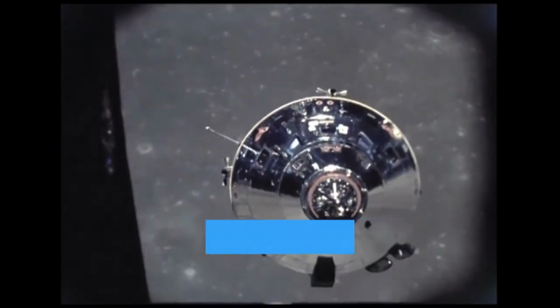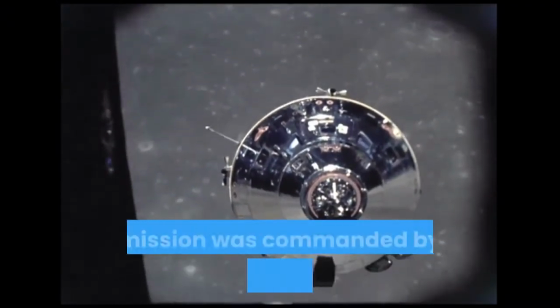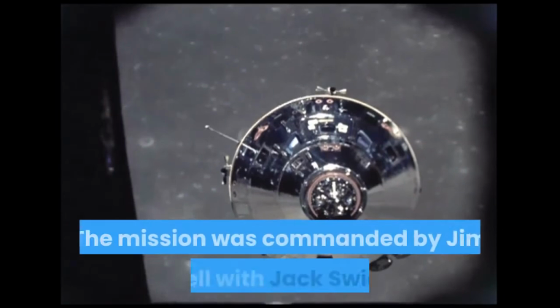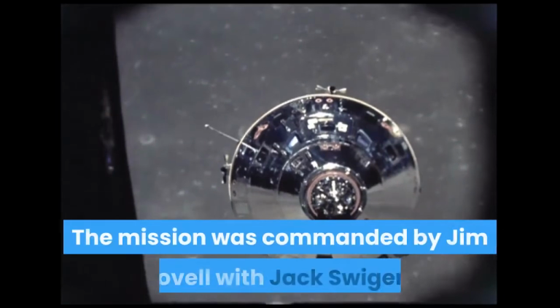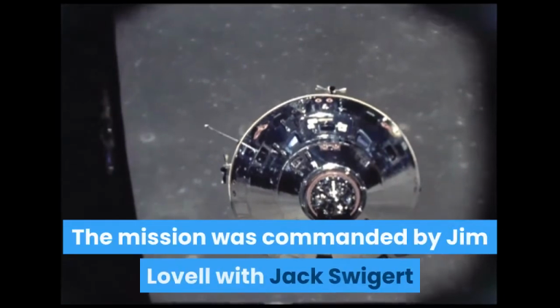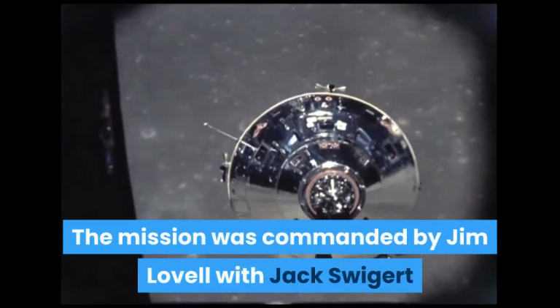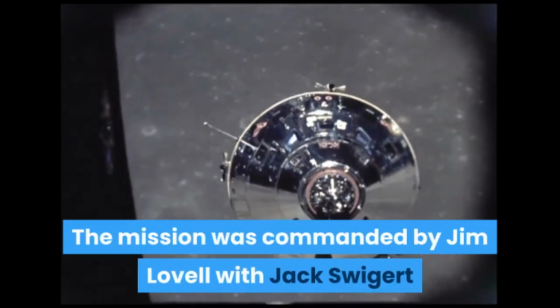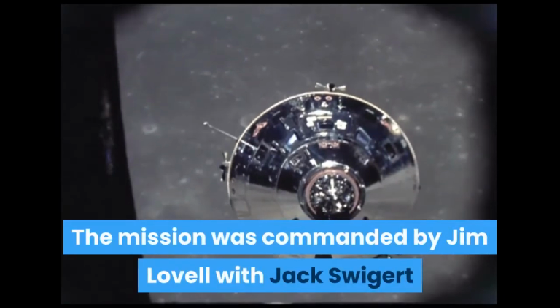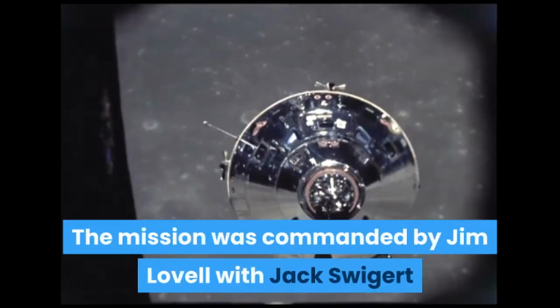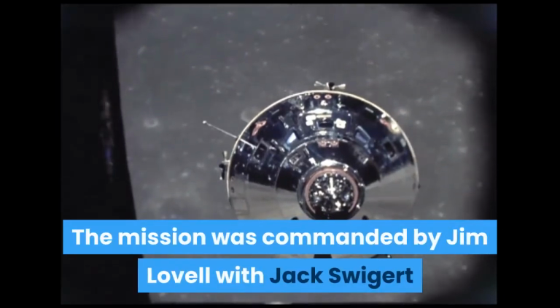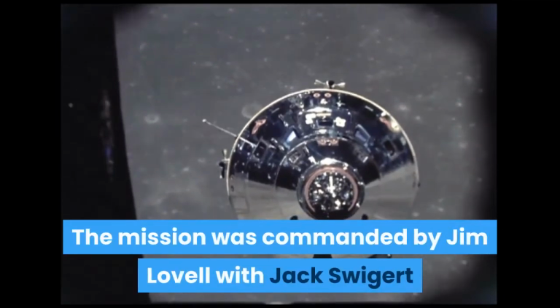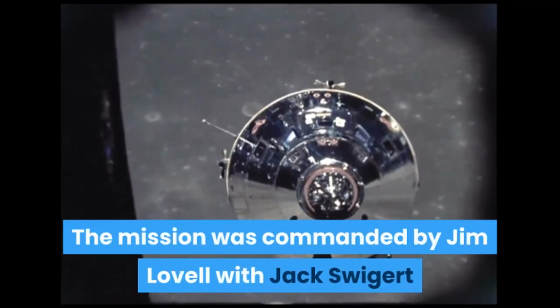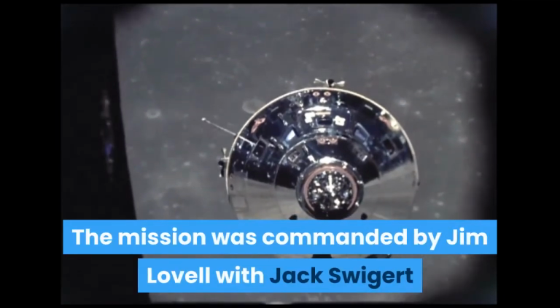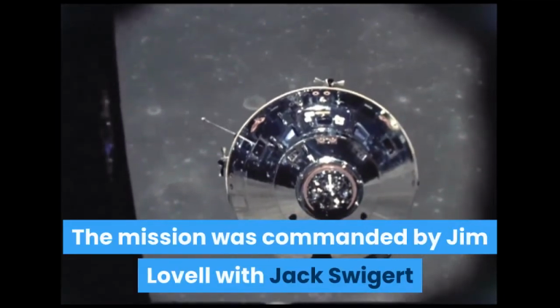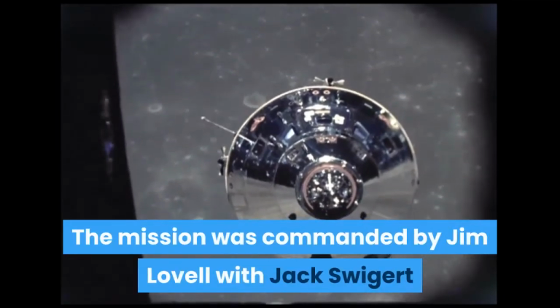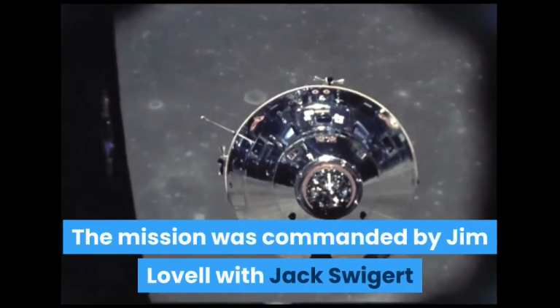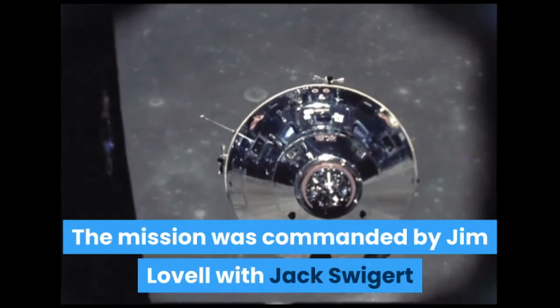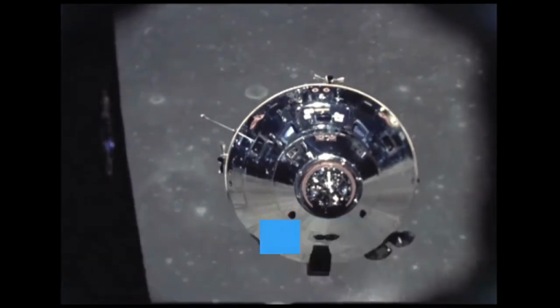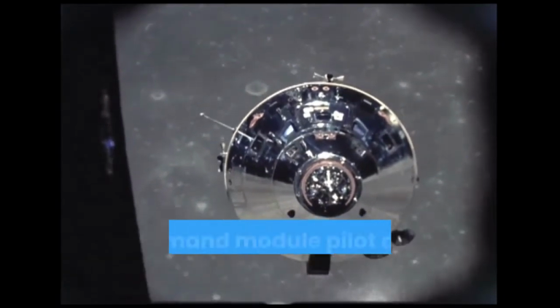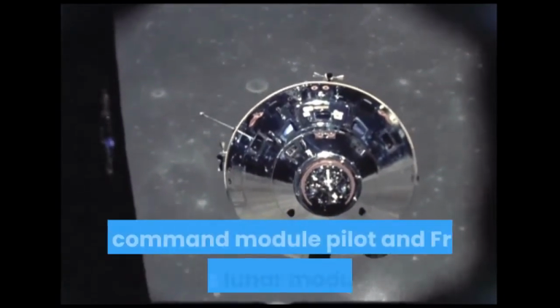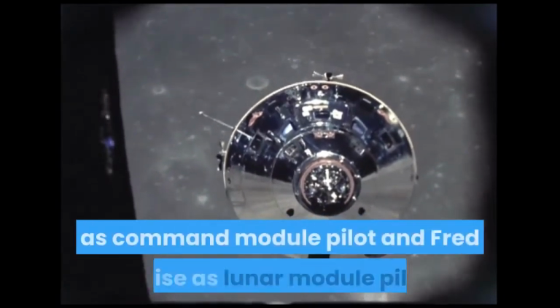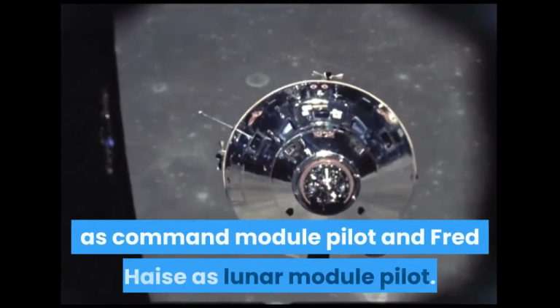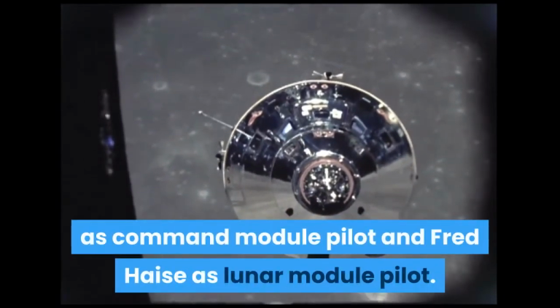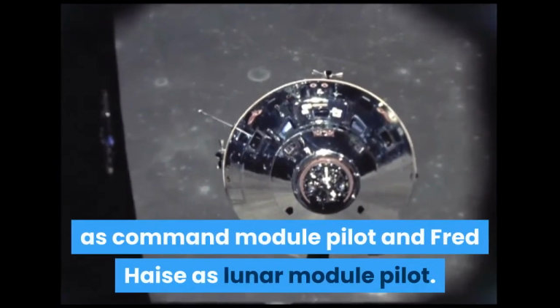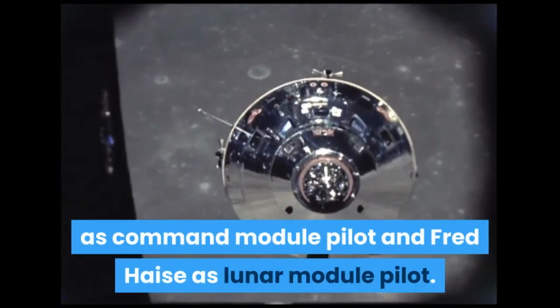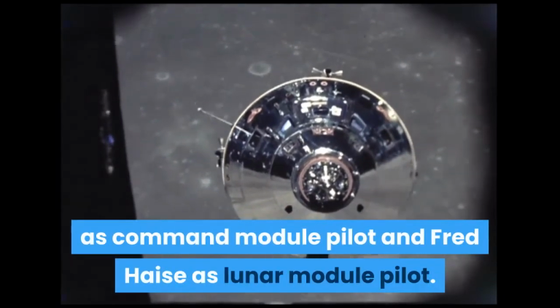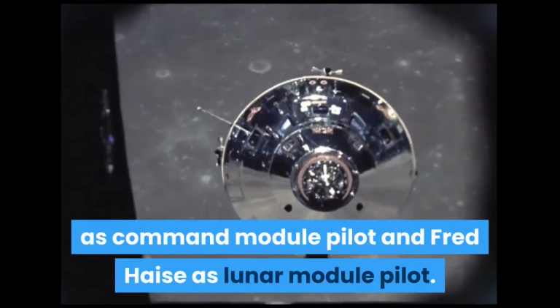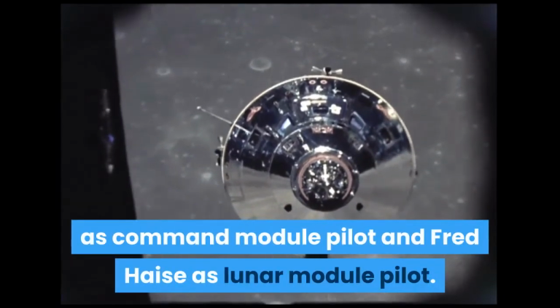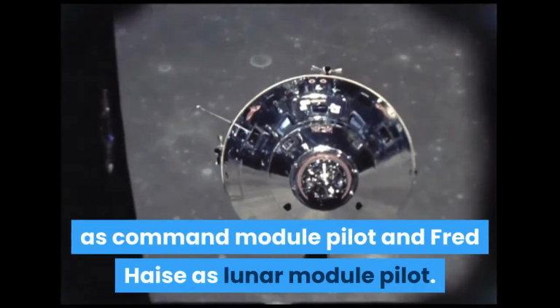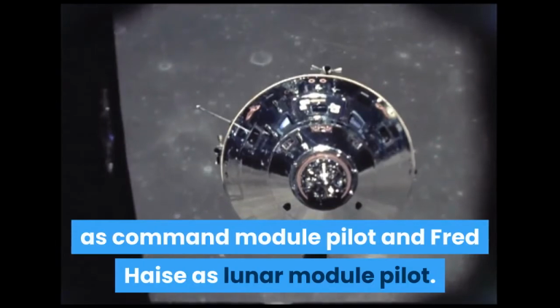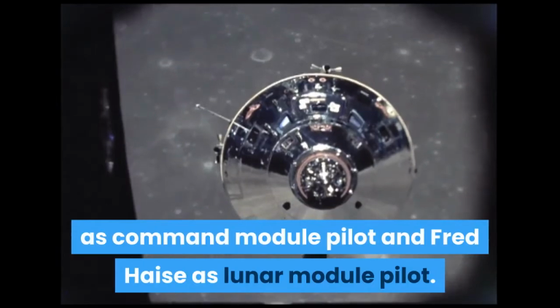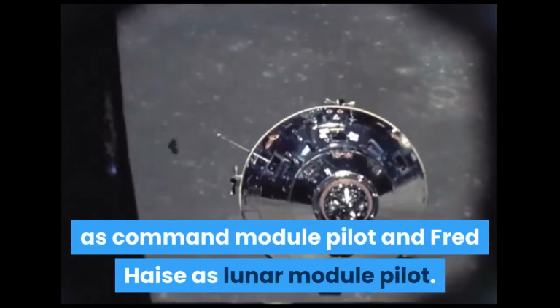The mission was commanded by Jim Lovell with Jack Swigert as Command Module Pilot and Fred Haise as lunar module pilot.